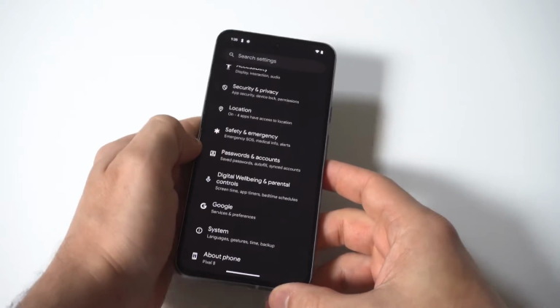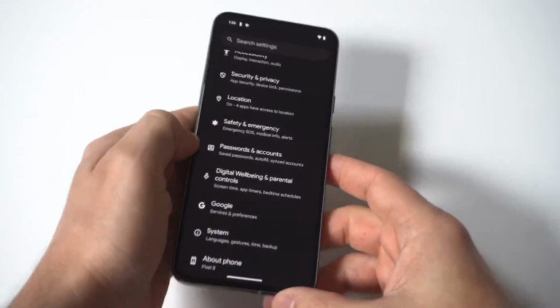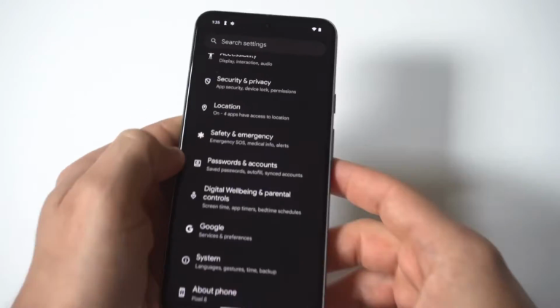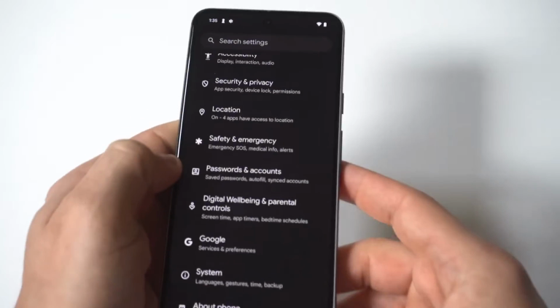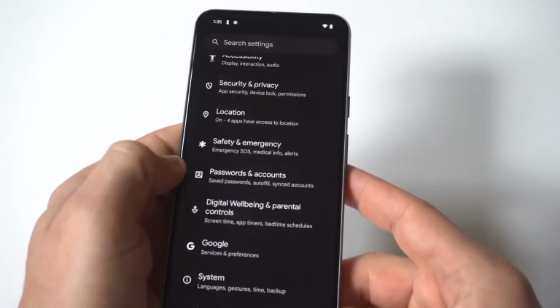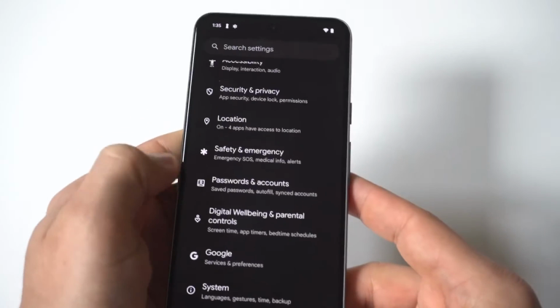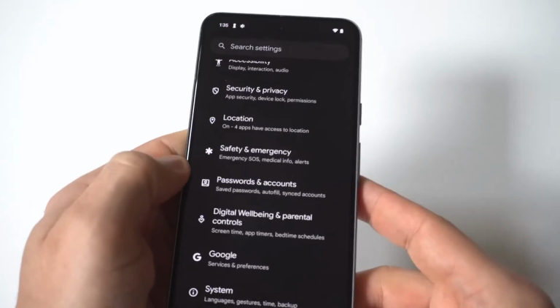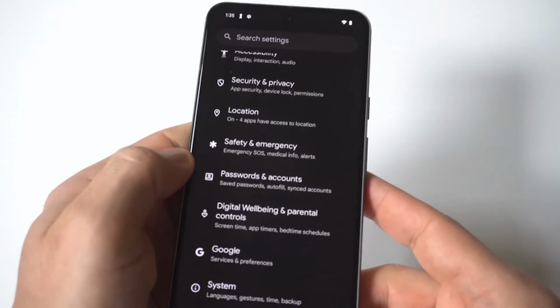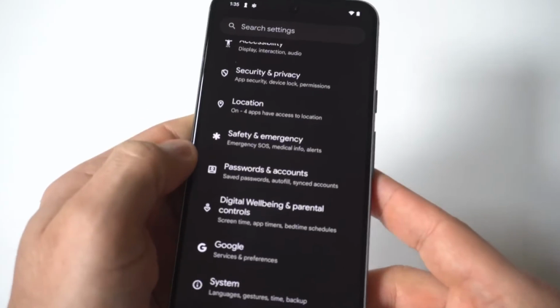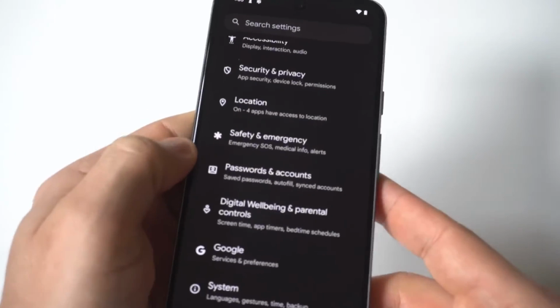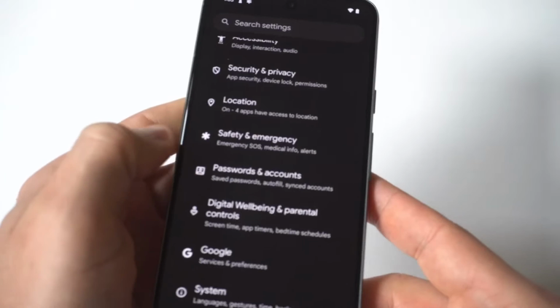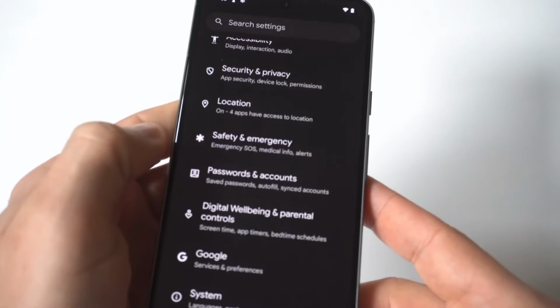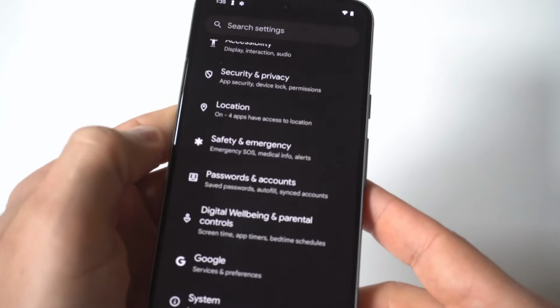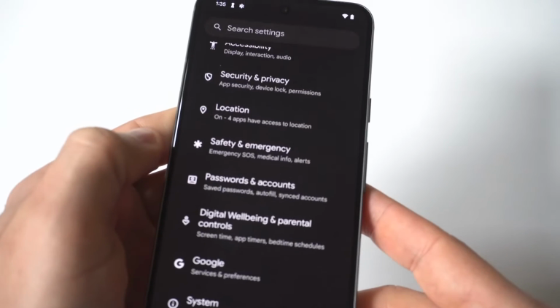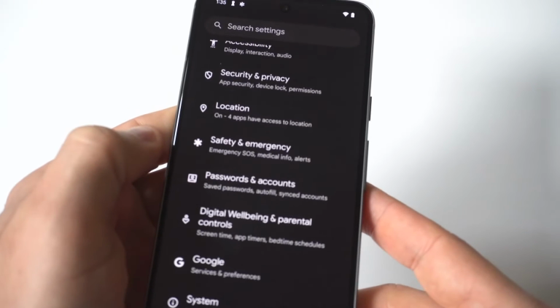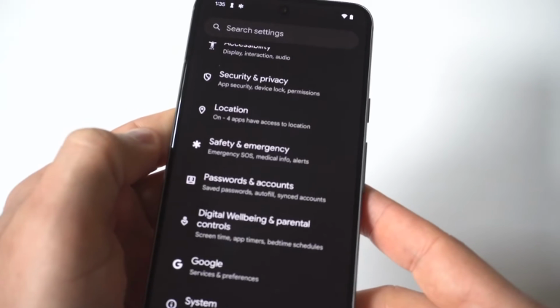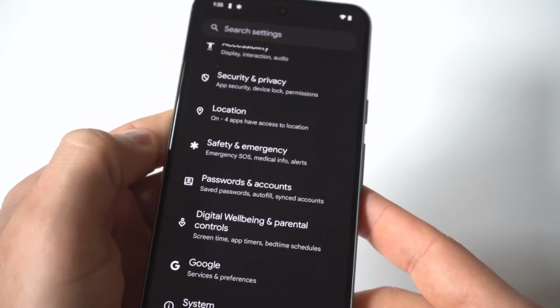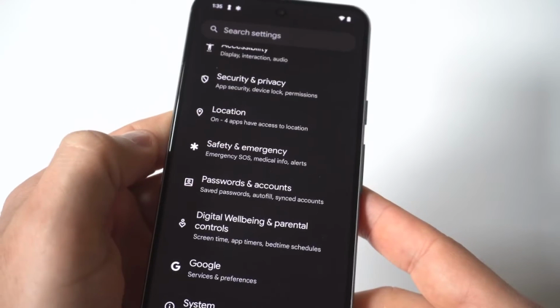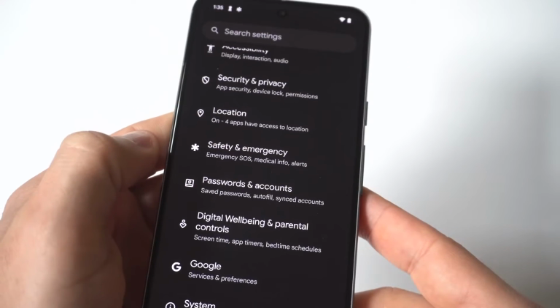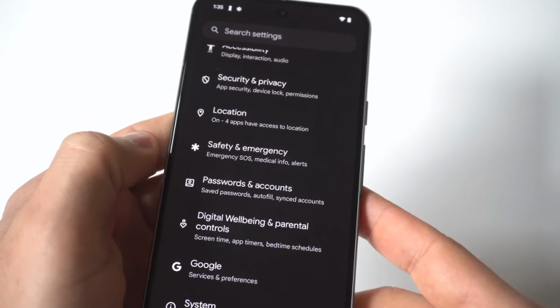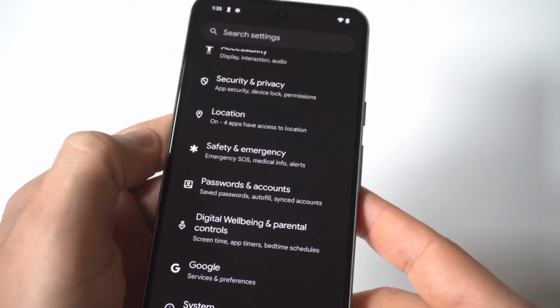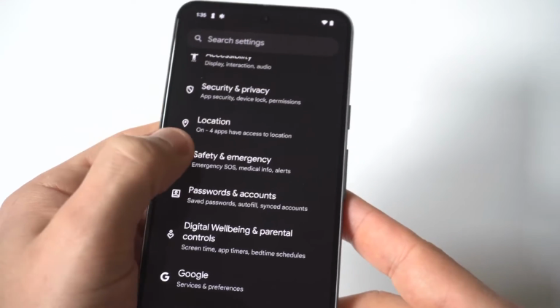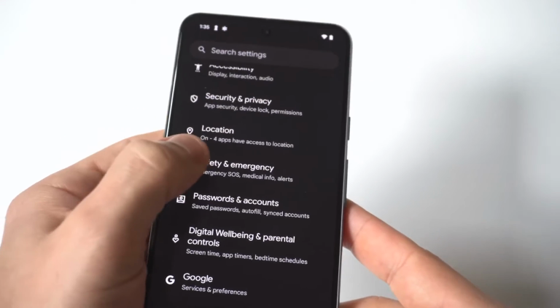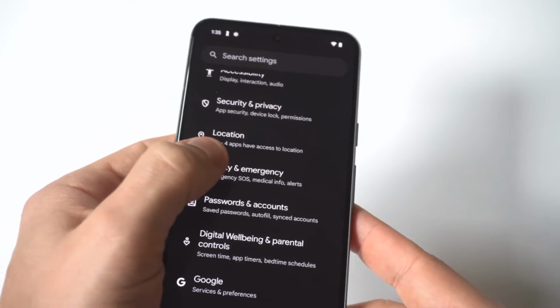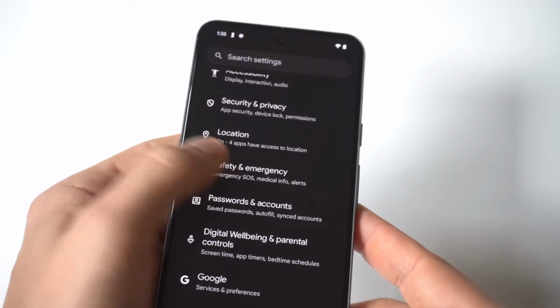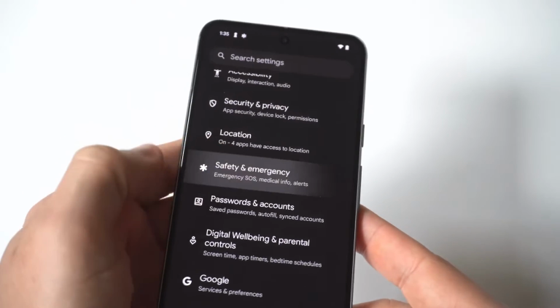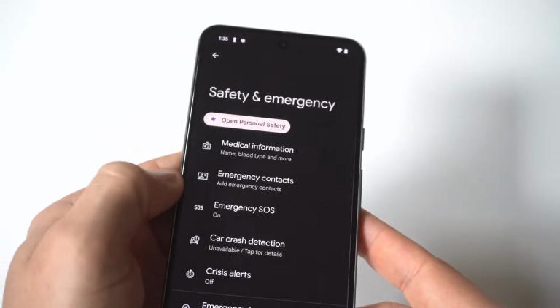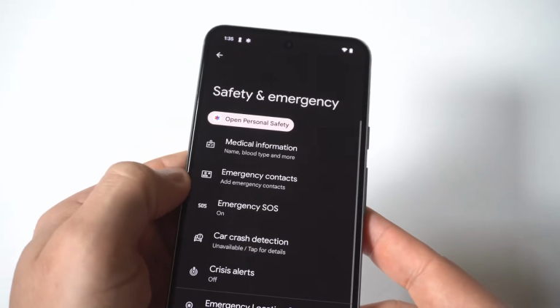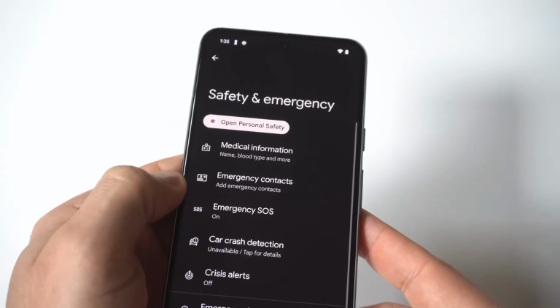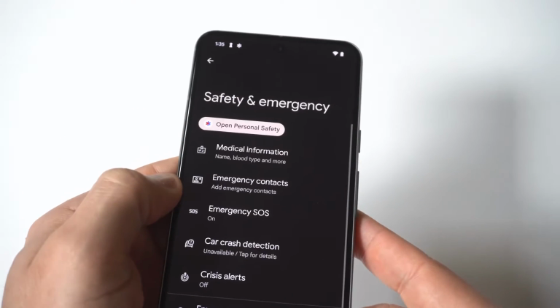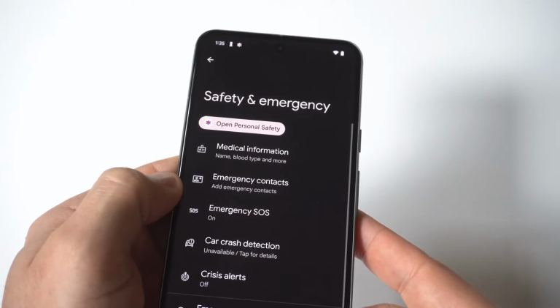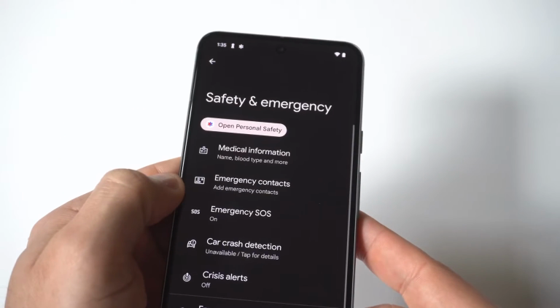You just want to go to your Settings and click on the Safety and Emergency option — it should be right by Location. When you go in here, there are going to be a bunch of different options.